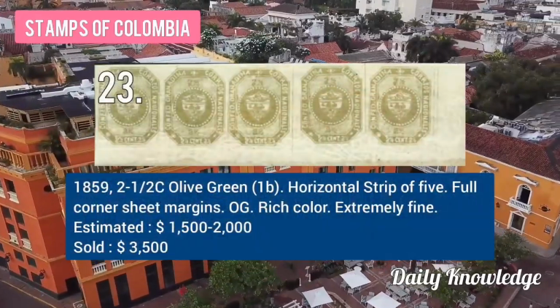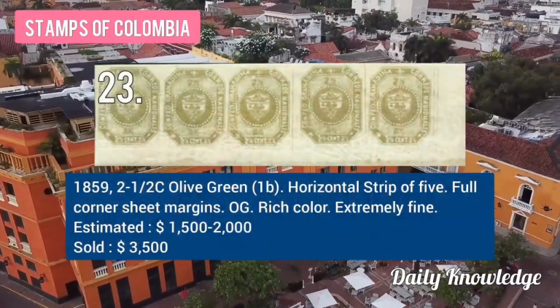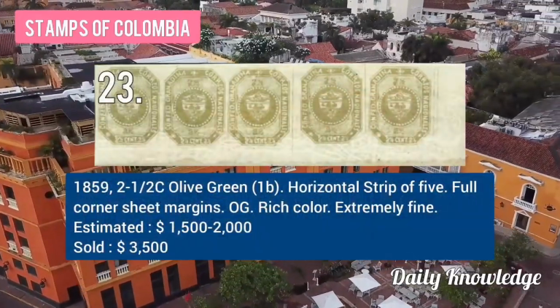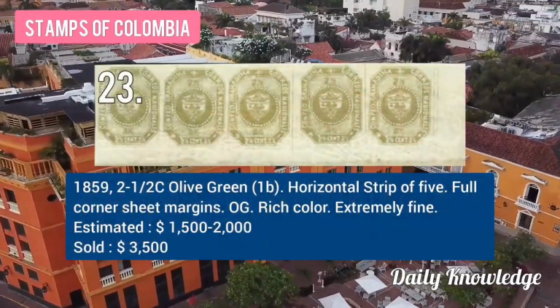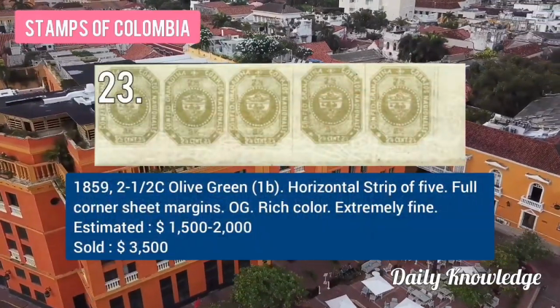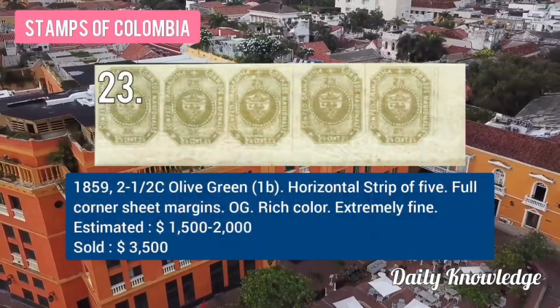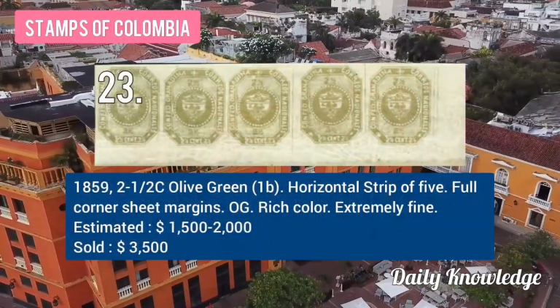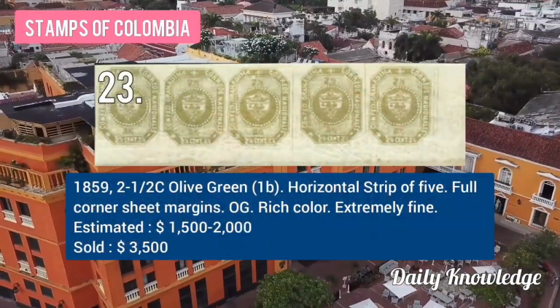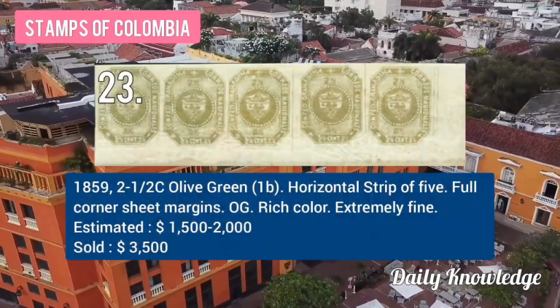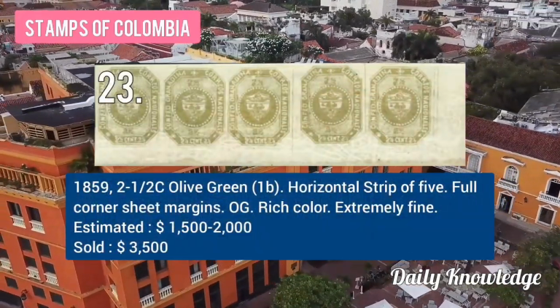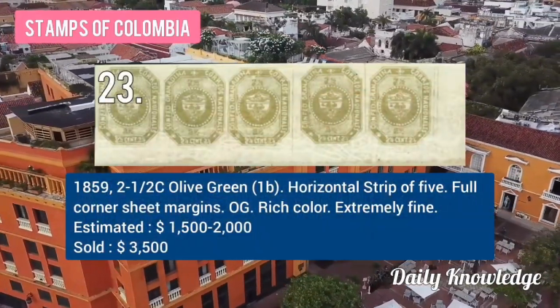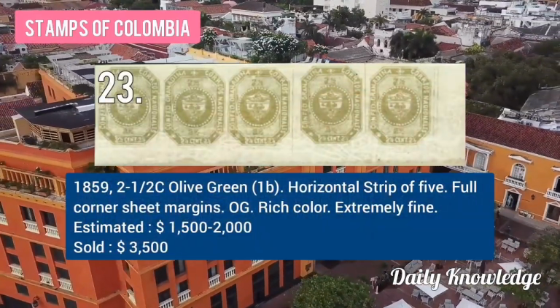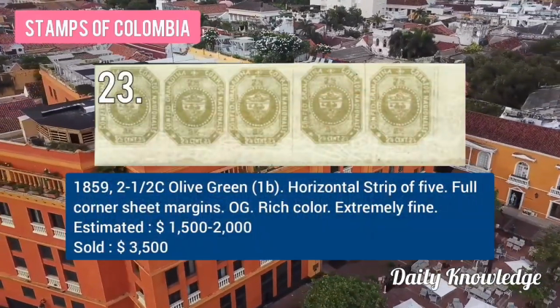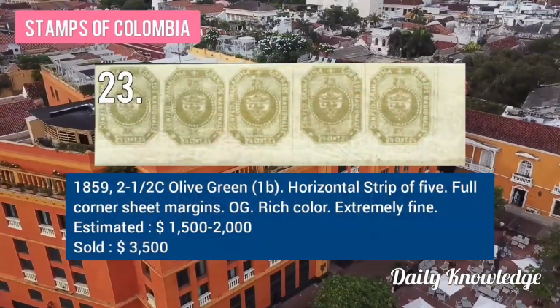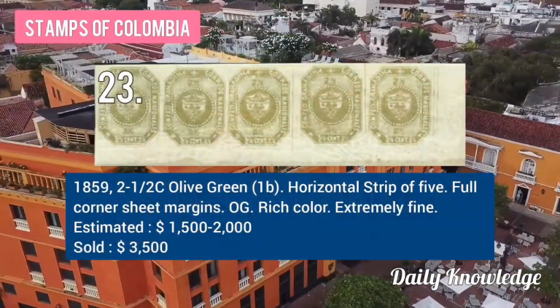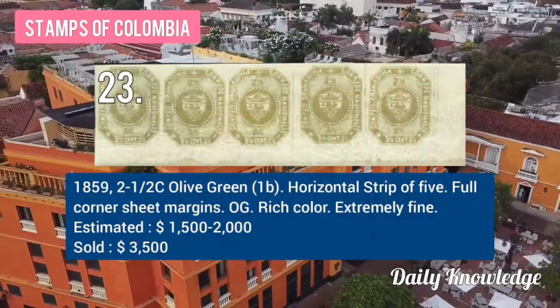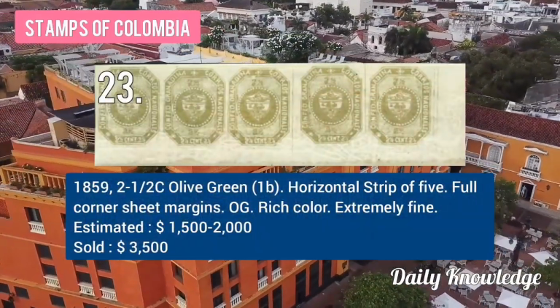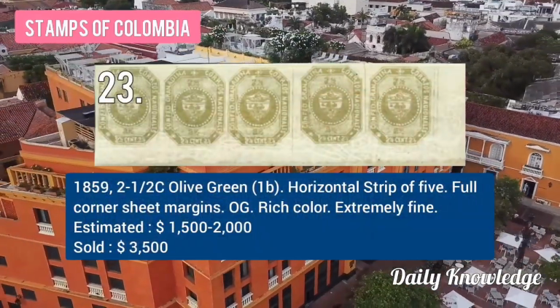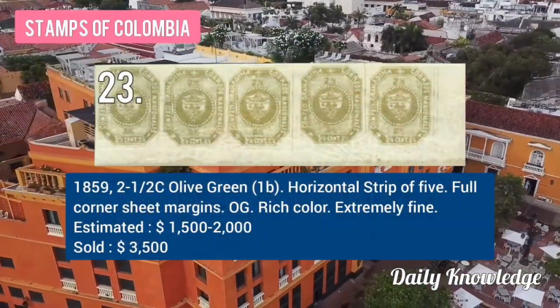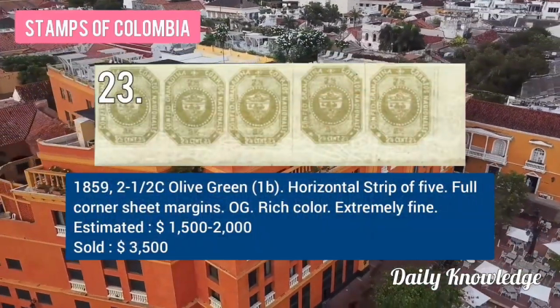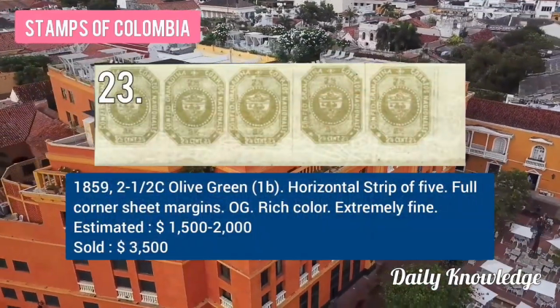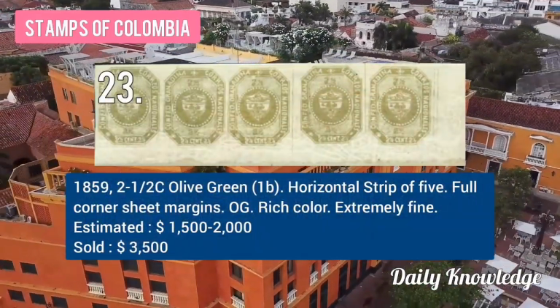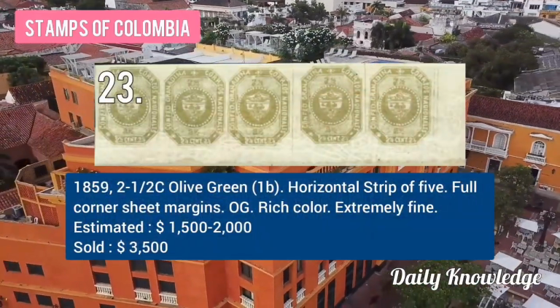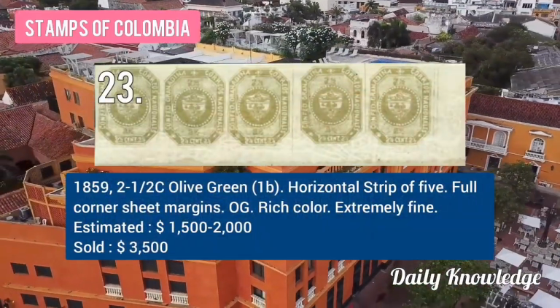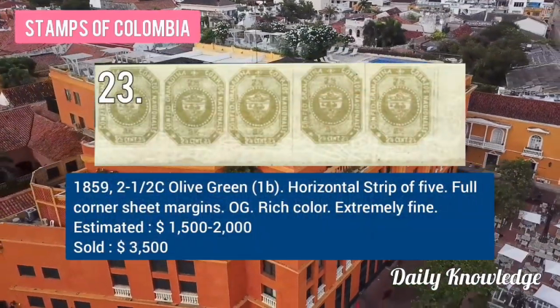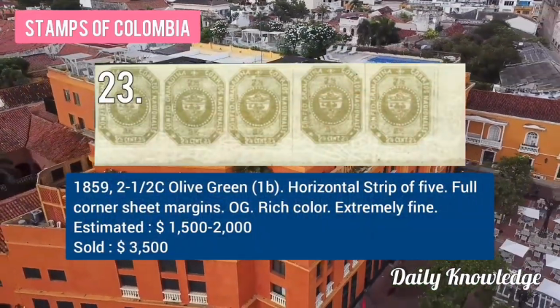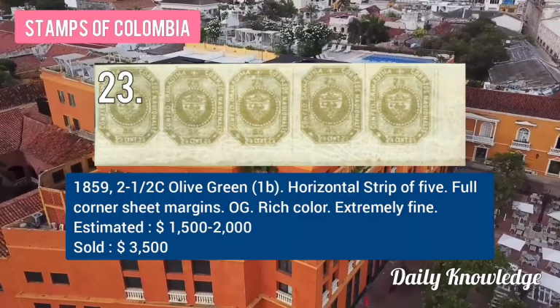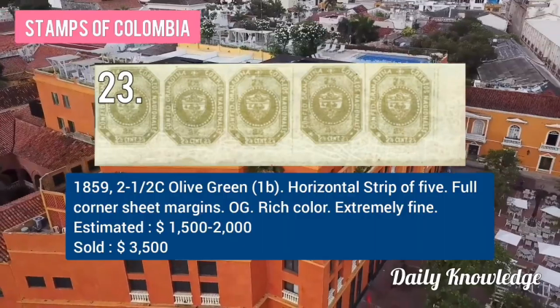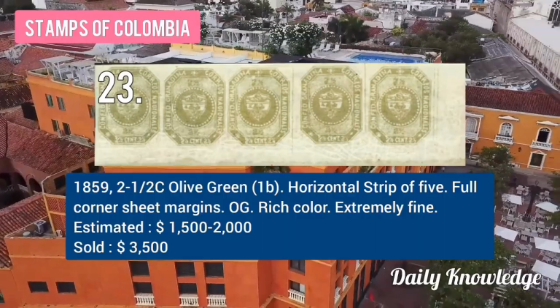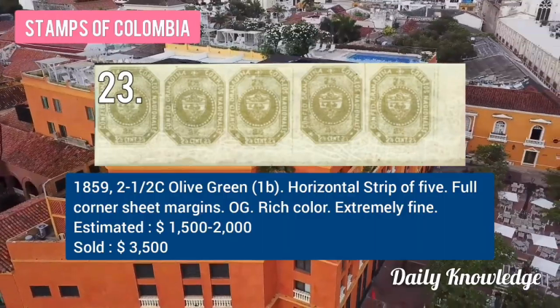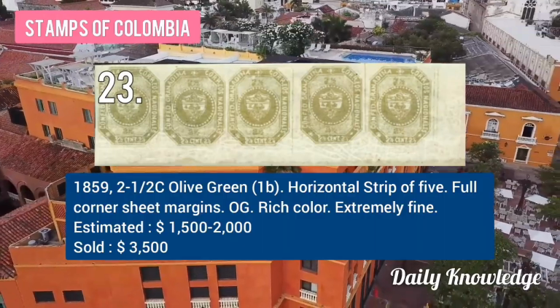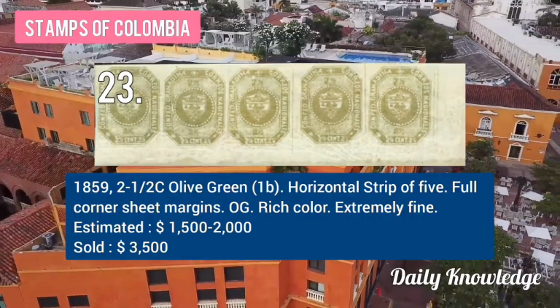The 1859 2C with full corner sheet margin. The 1859 2½C olive green horizontal strip of 5 with full corner sheet margin.